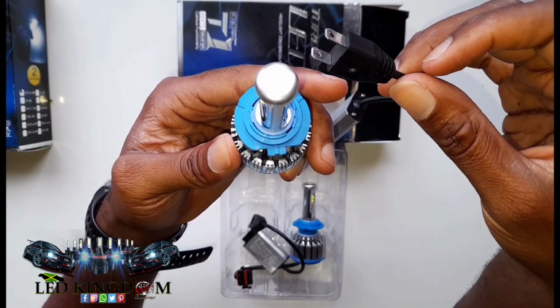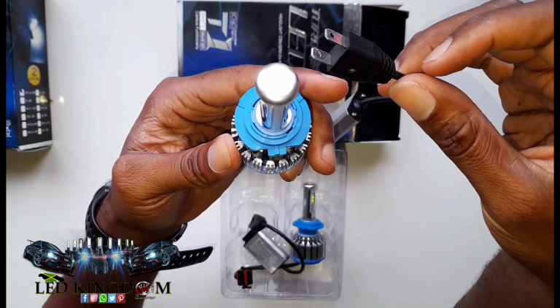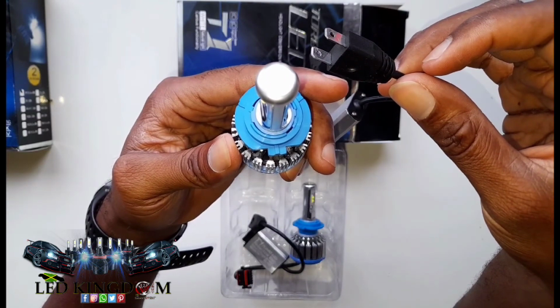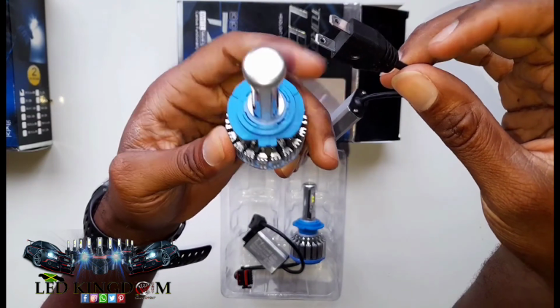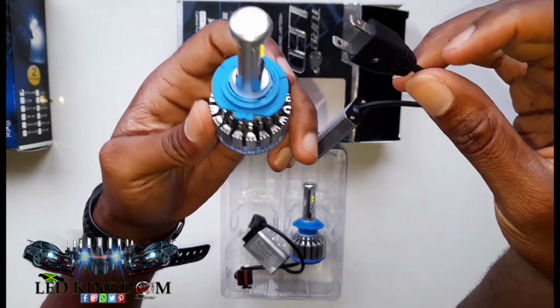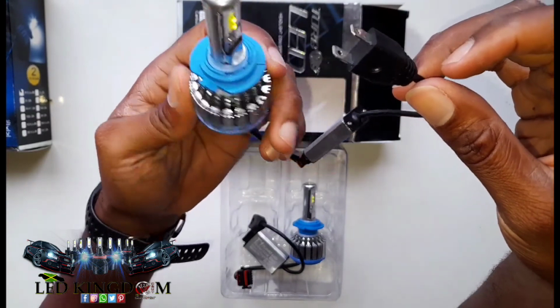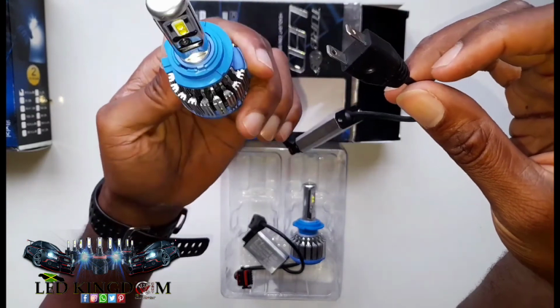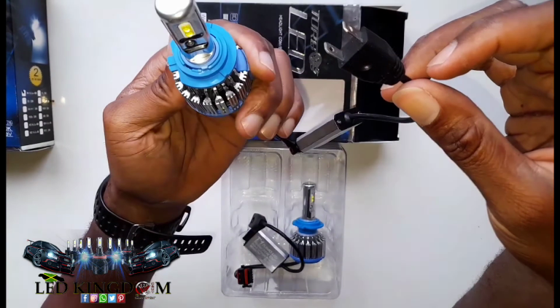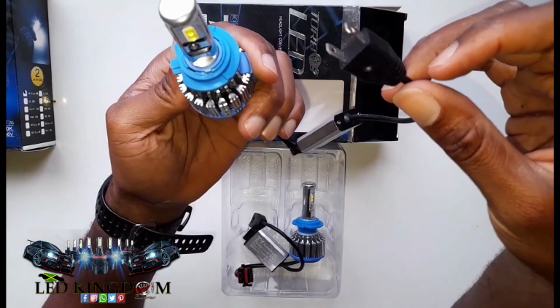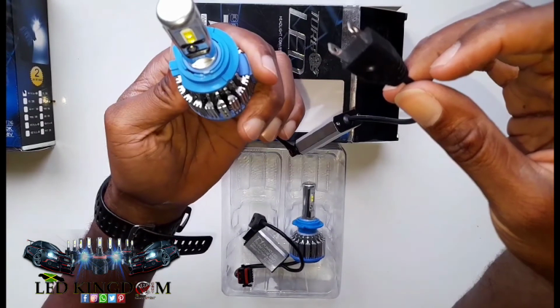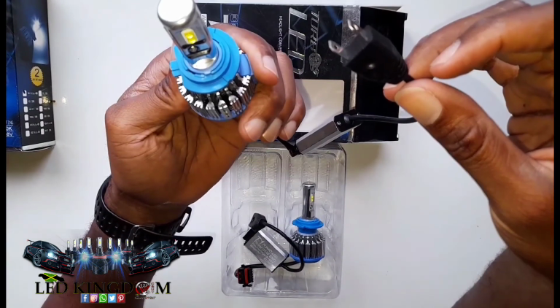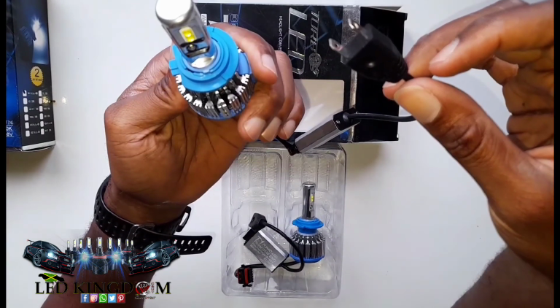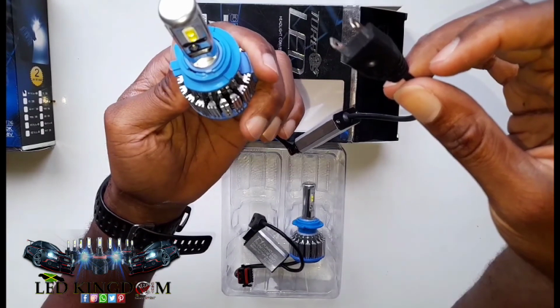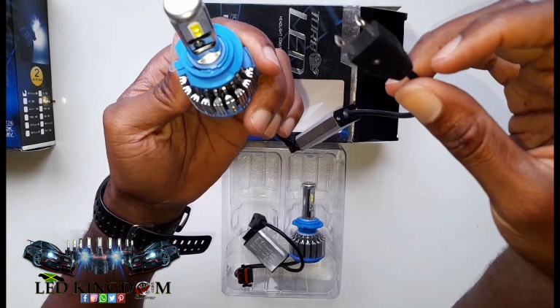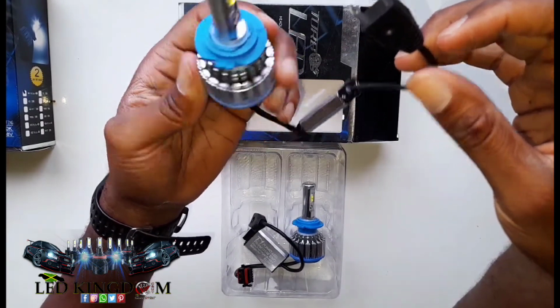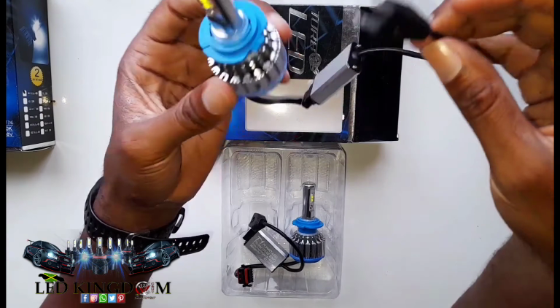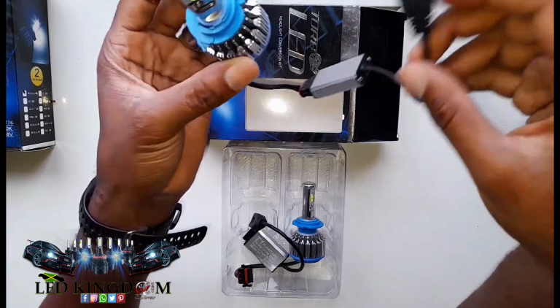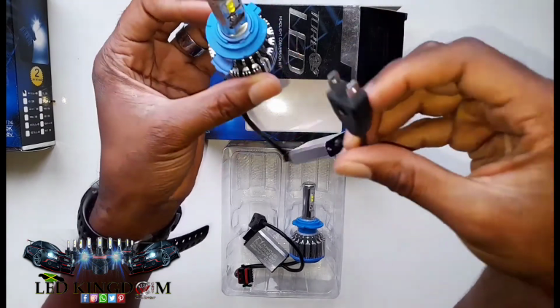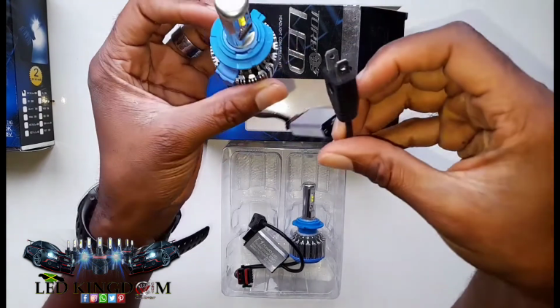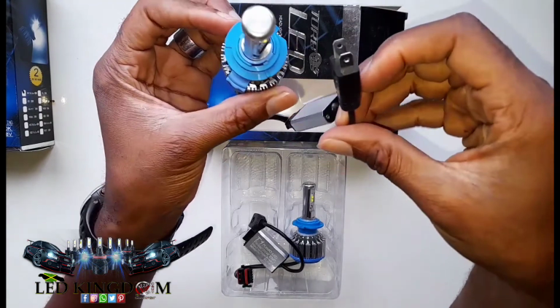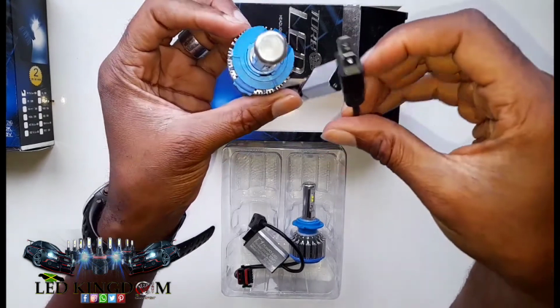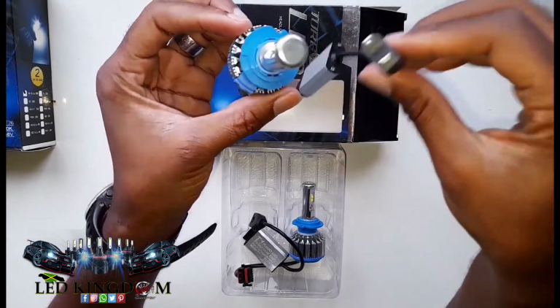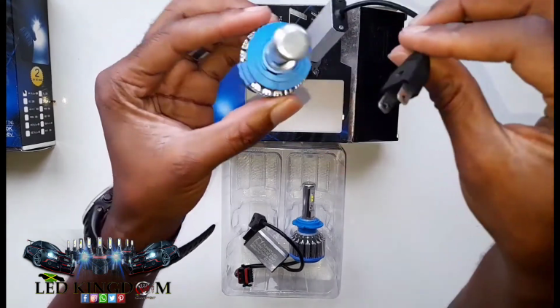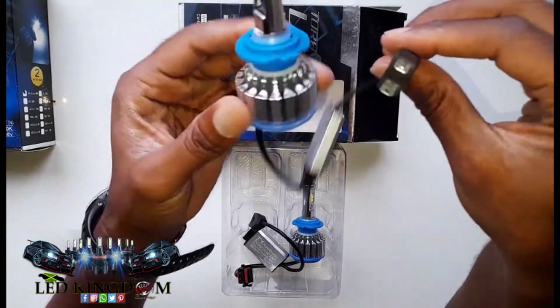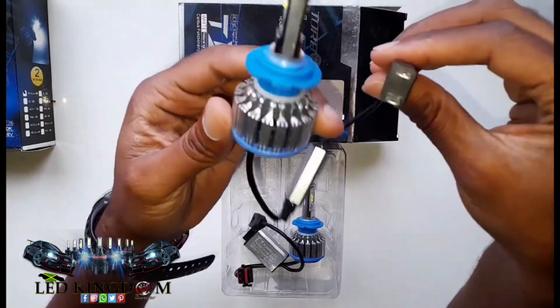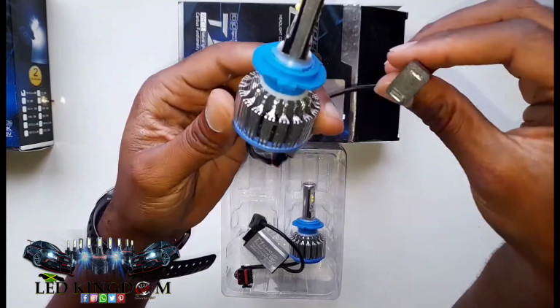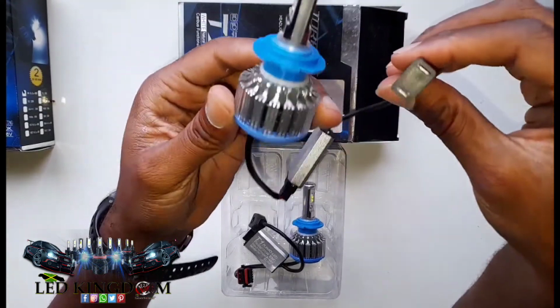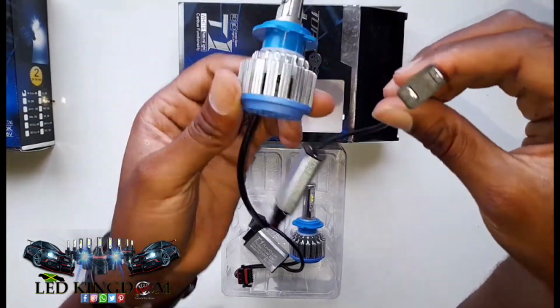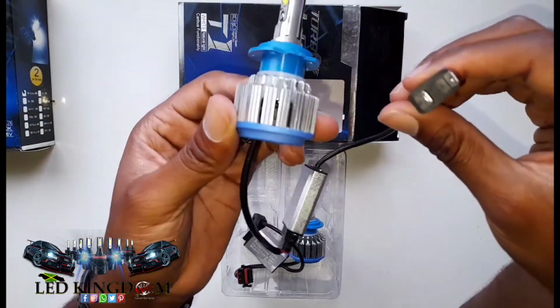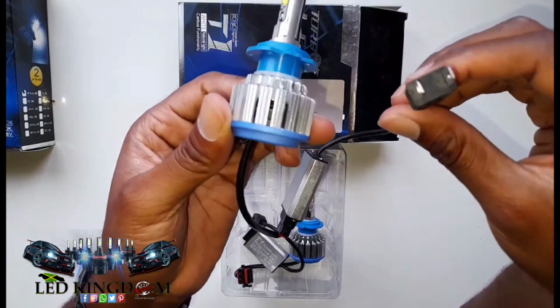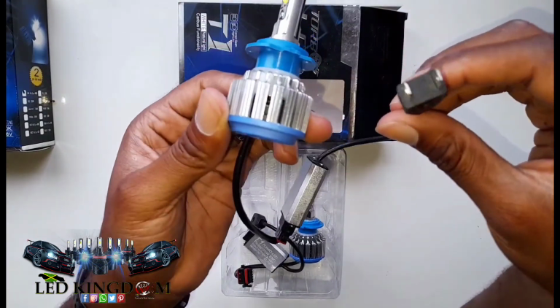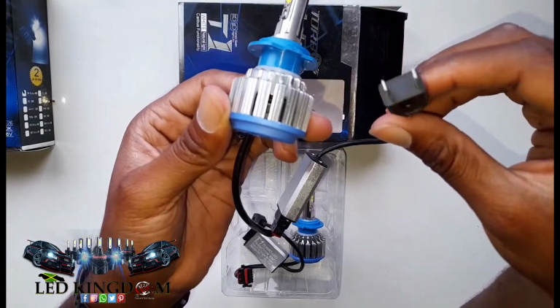Awesome, so there you go — that's the H7, guys.